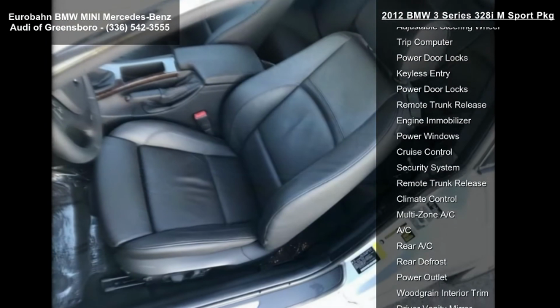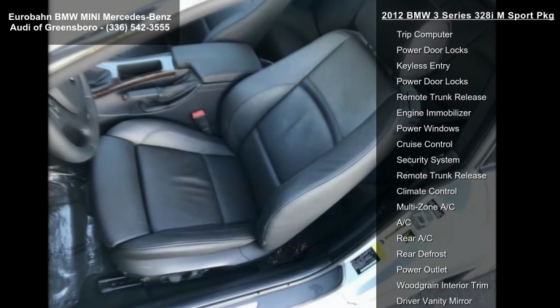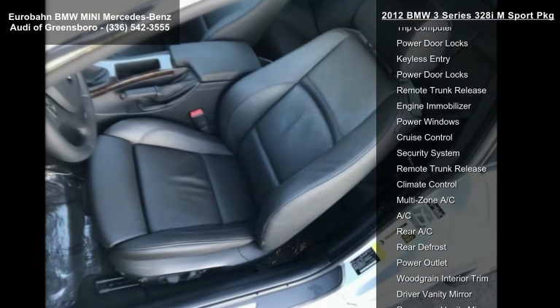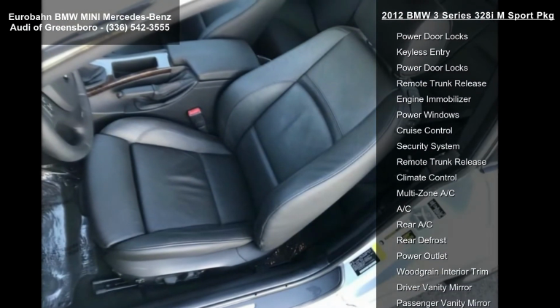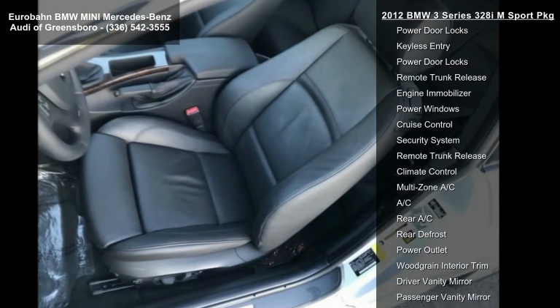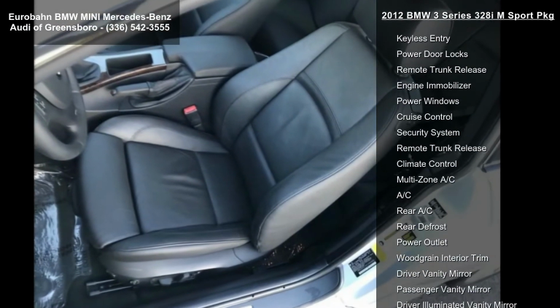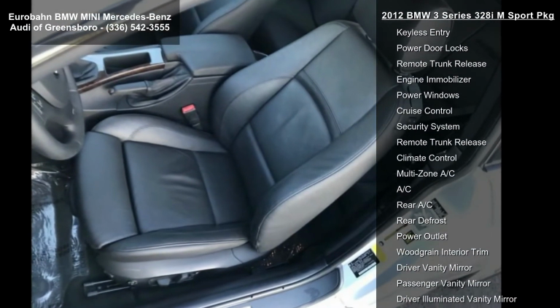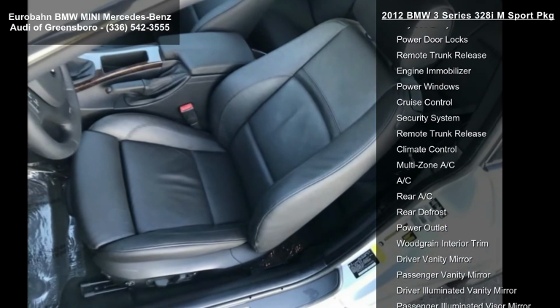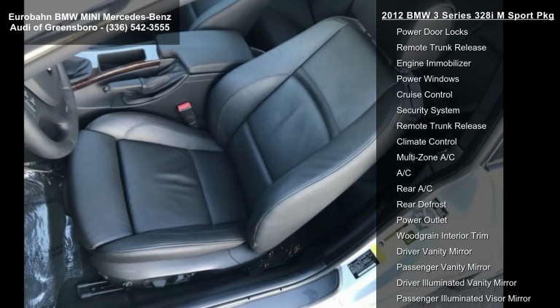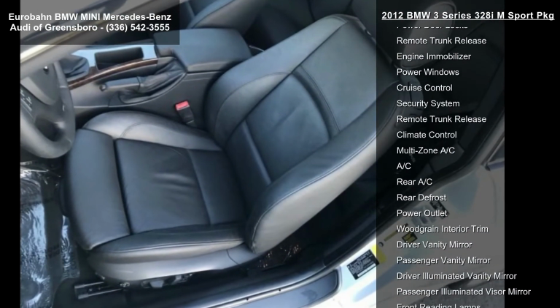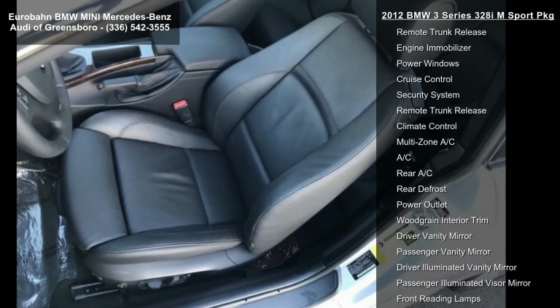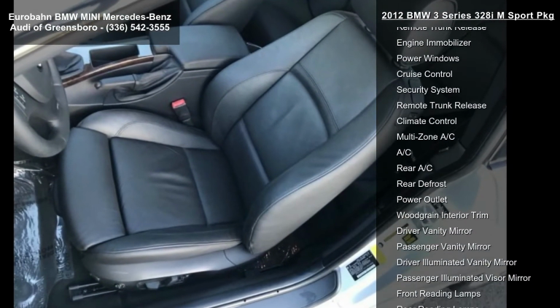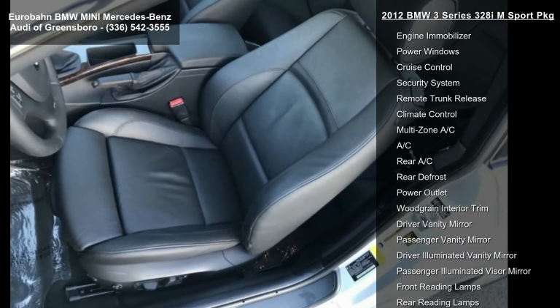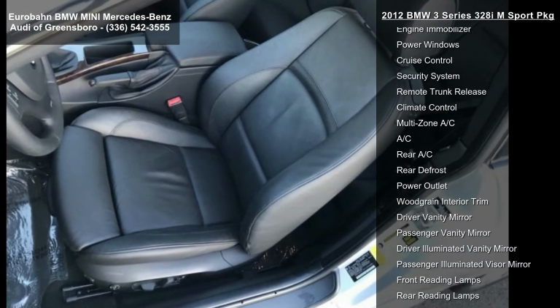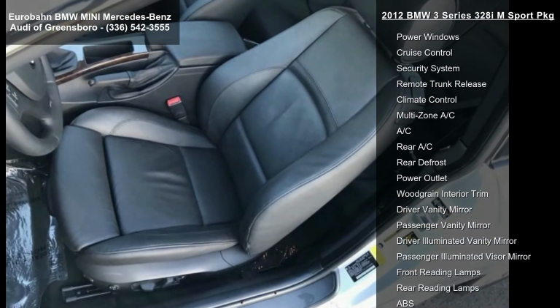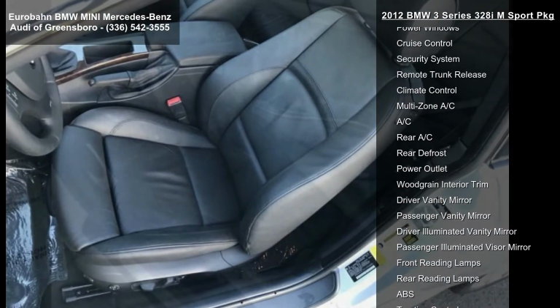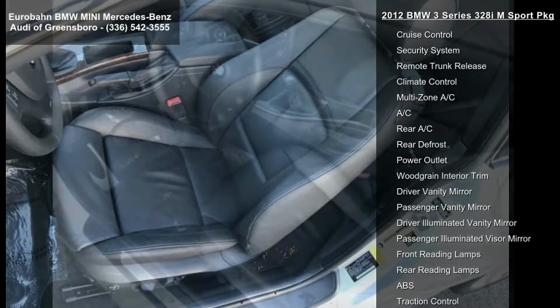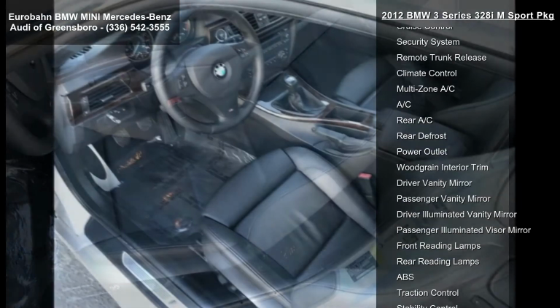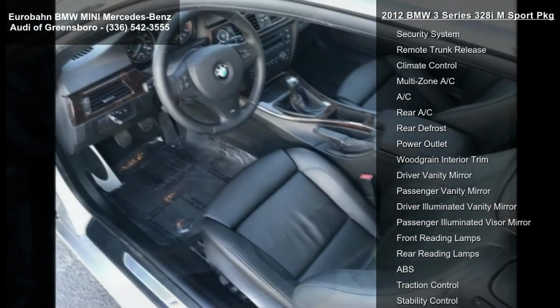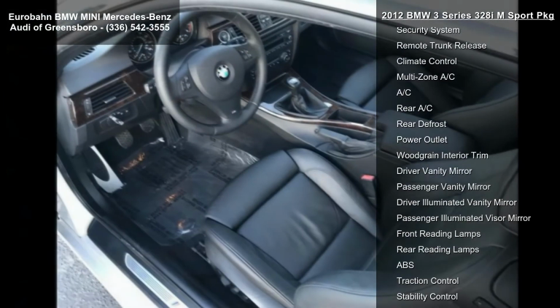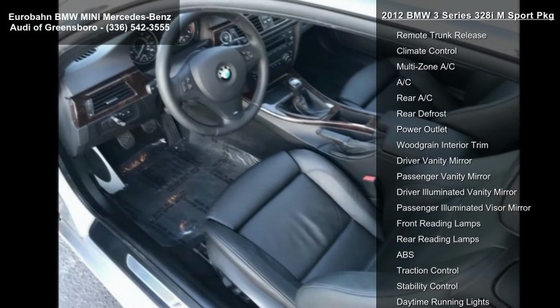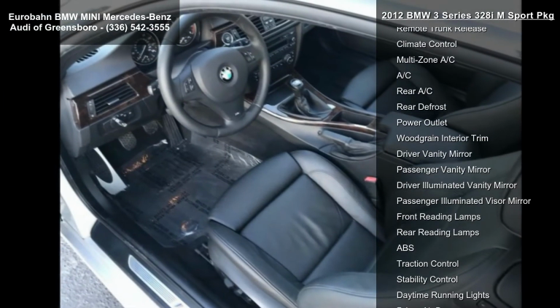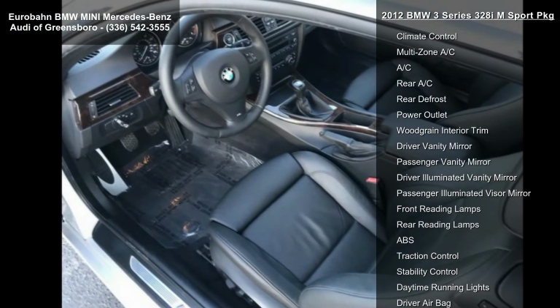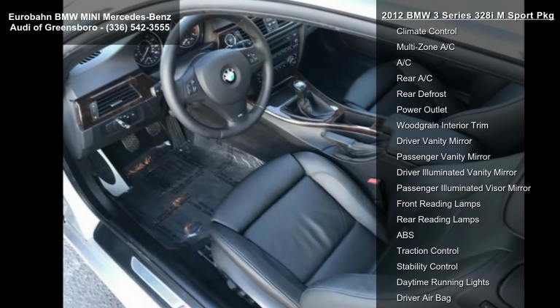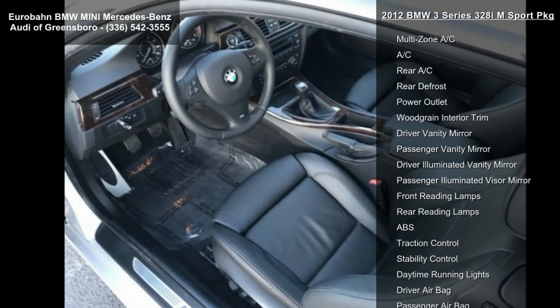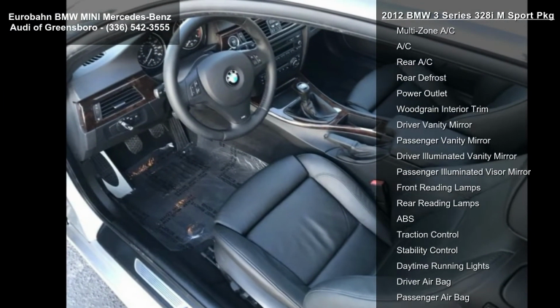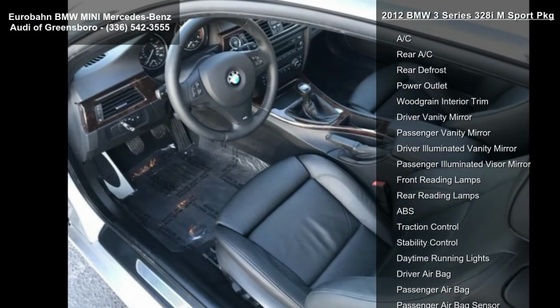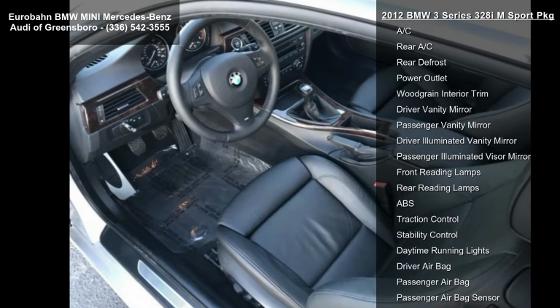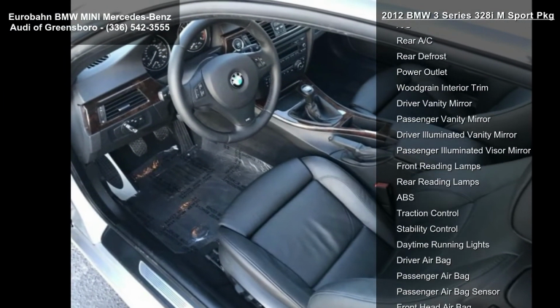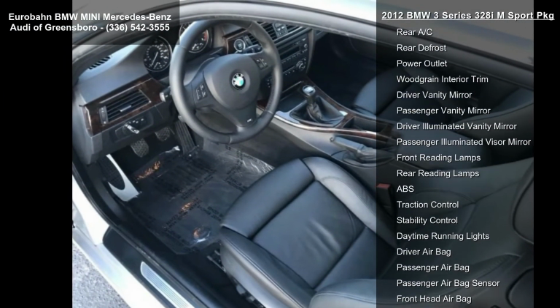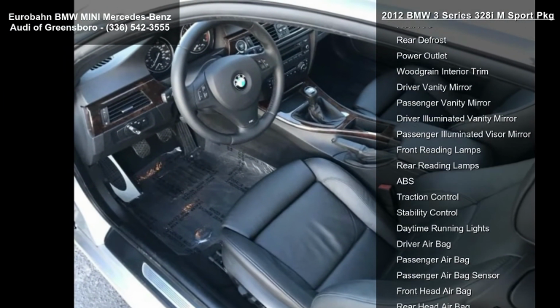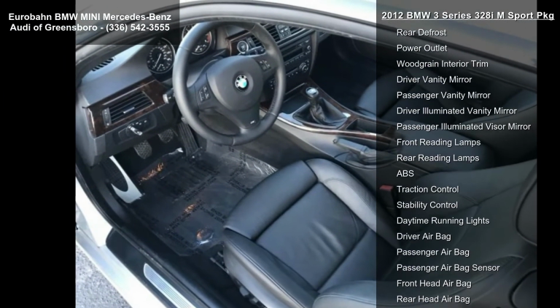Front and rear performance tires, aluminum wheels, and HID headlights.